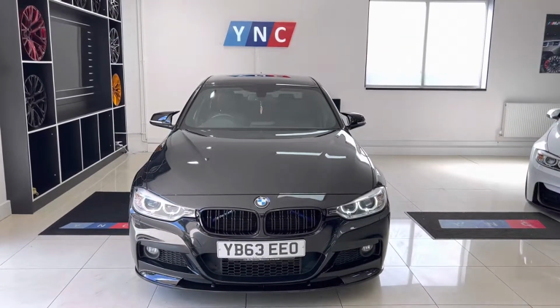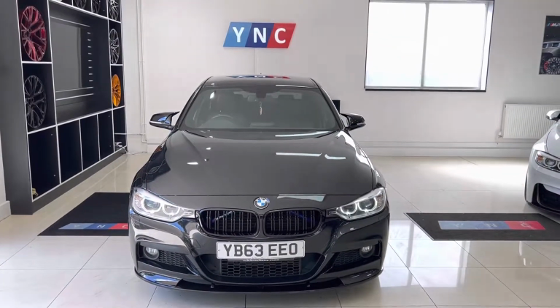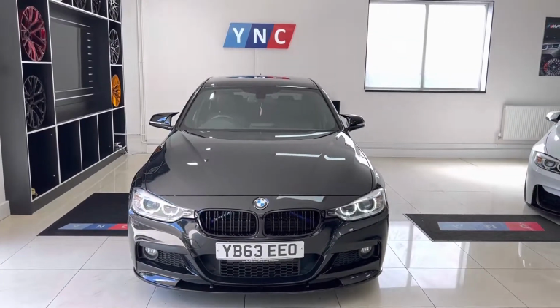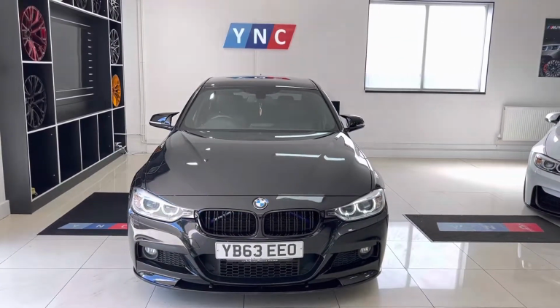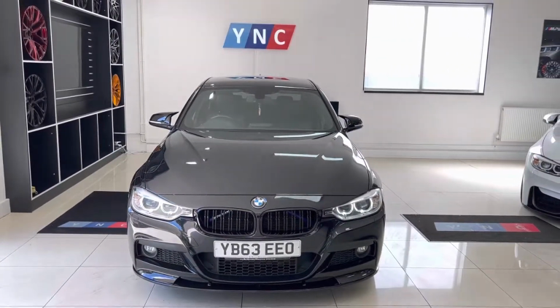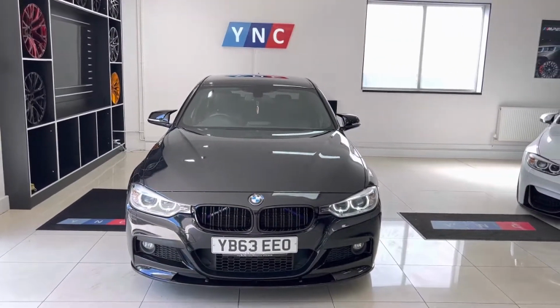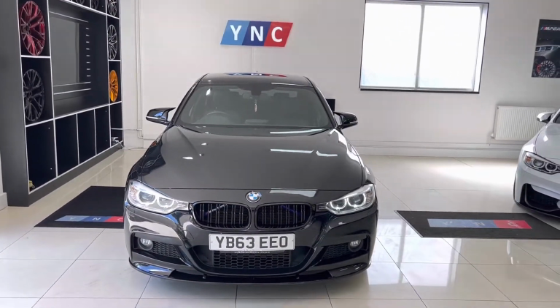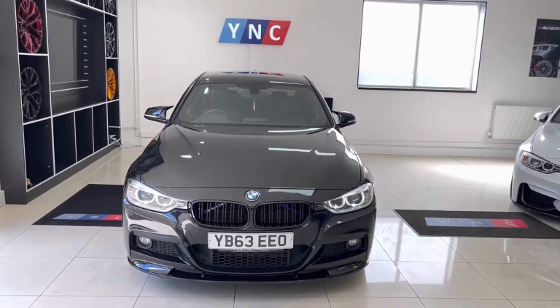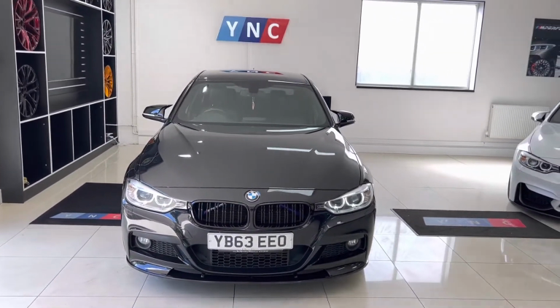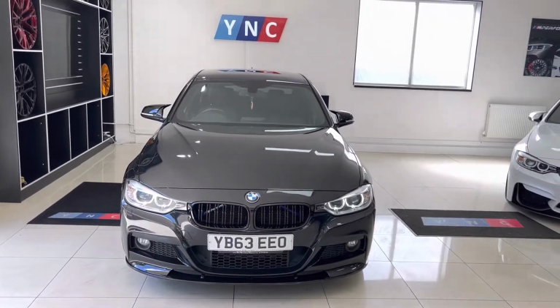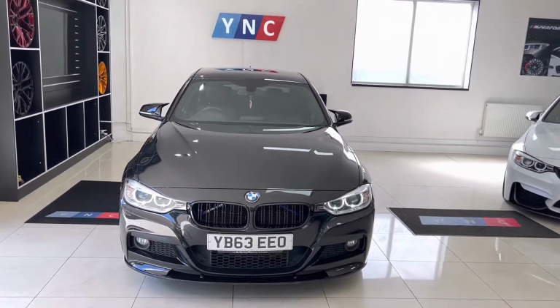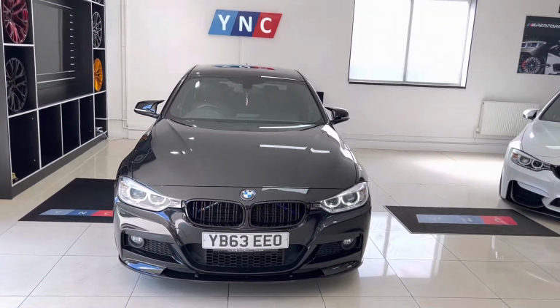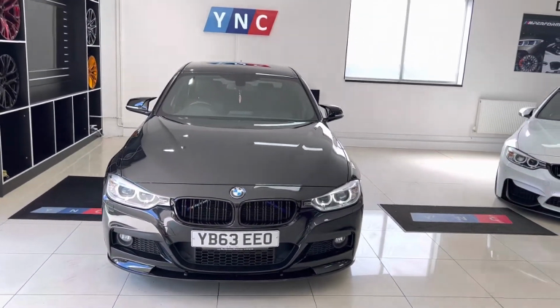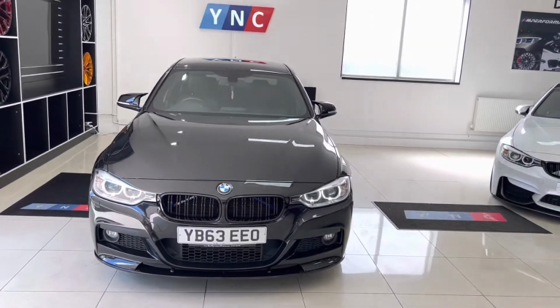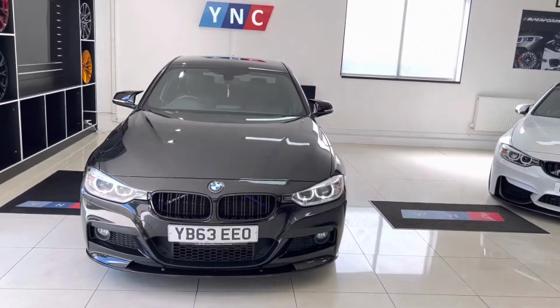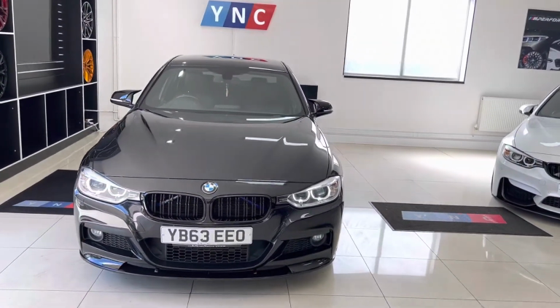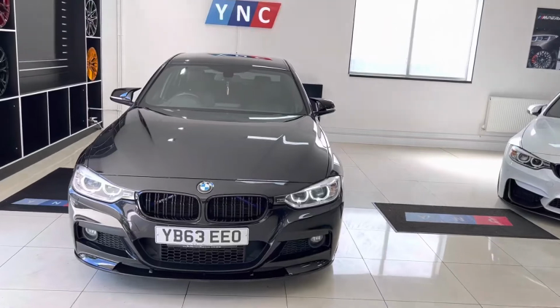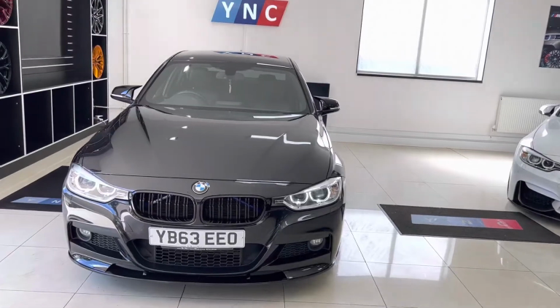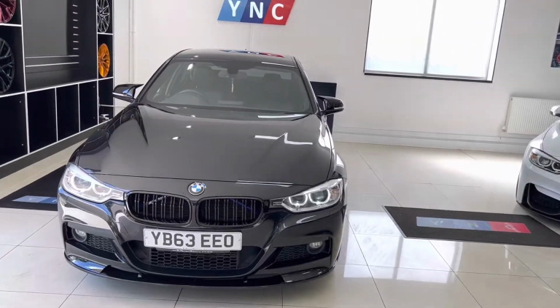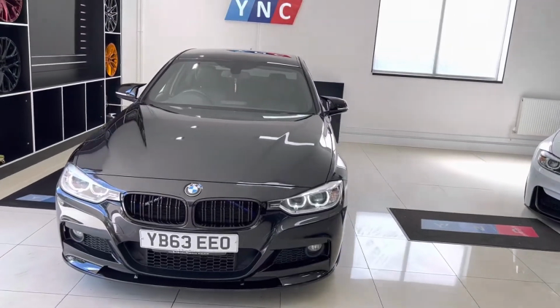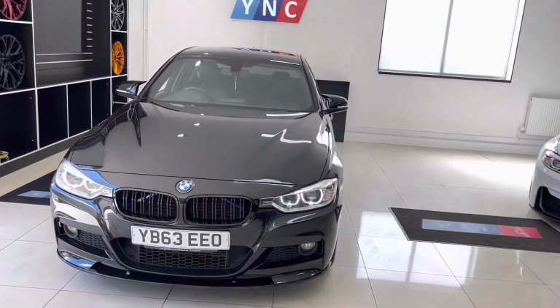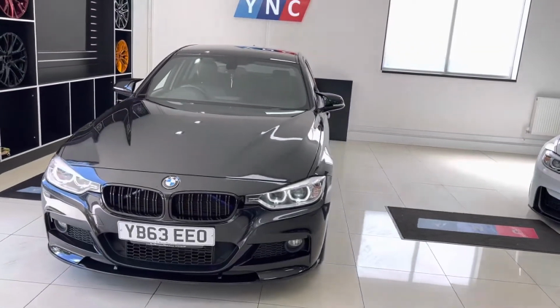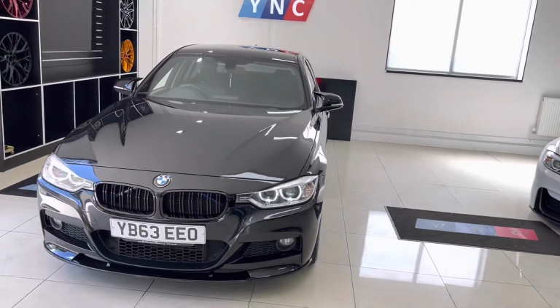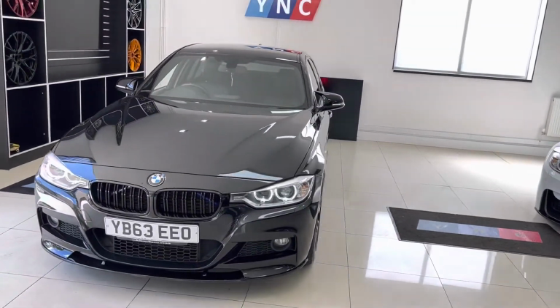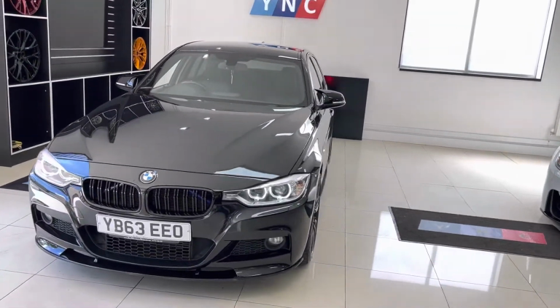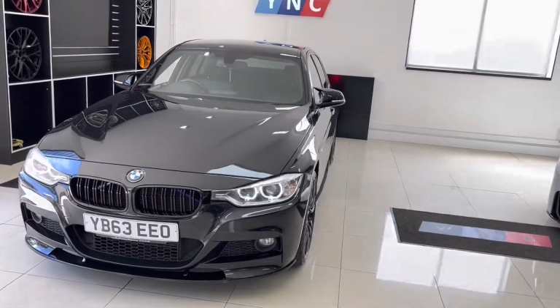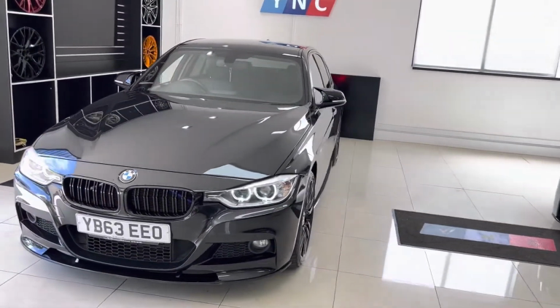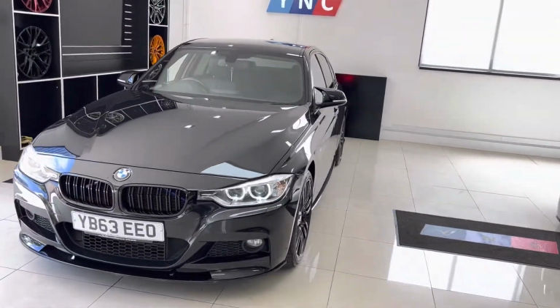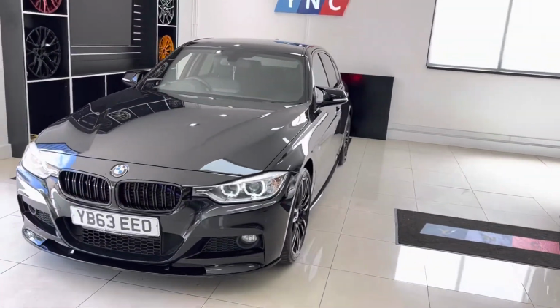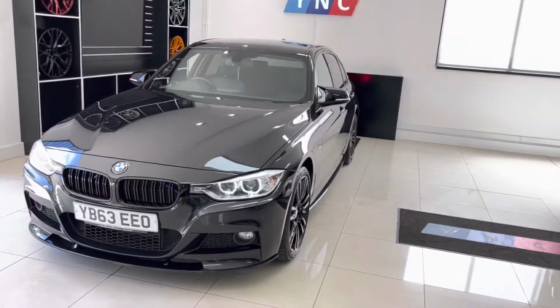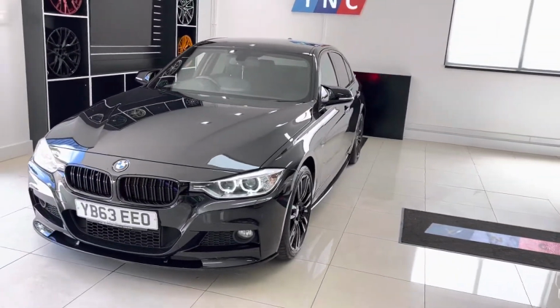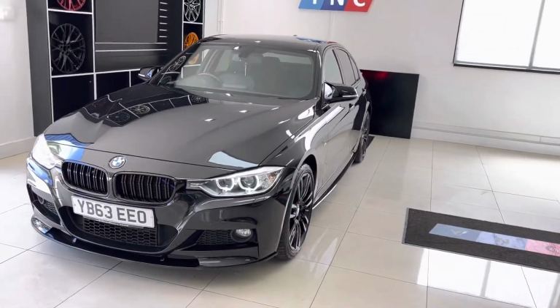Hello and welcome everyone to the walk around video here at Your Next Car — the 2013 63U Edge 318D M Sport Saloon.